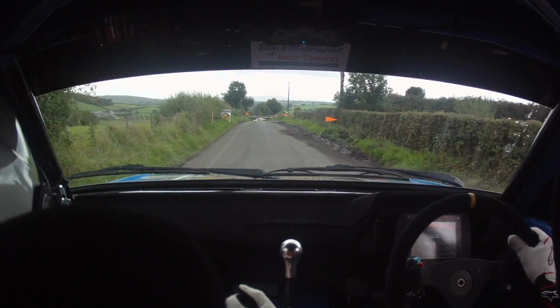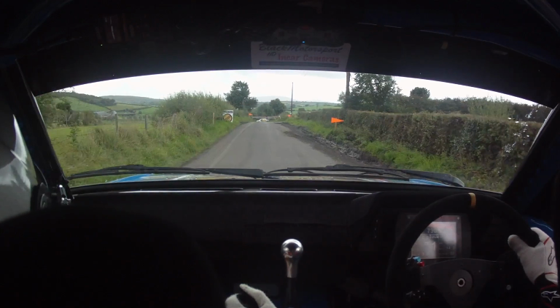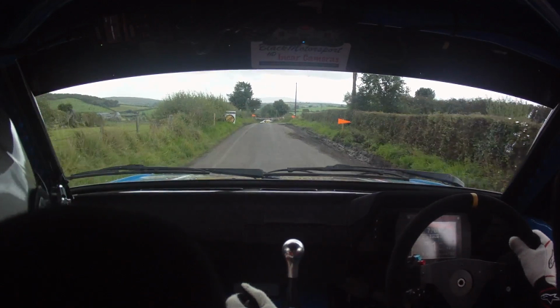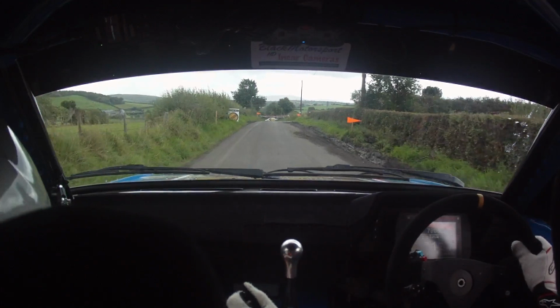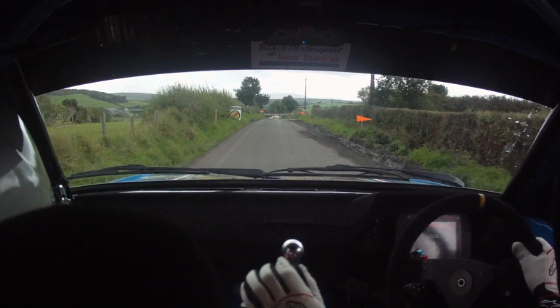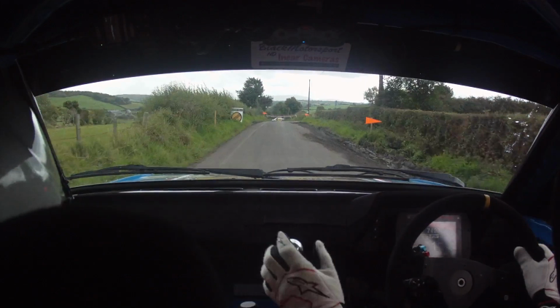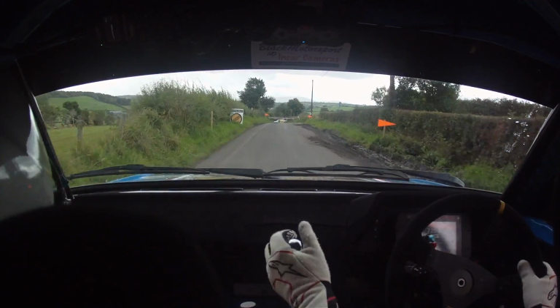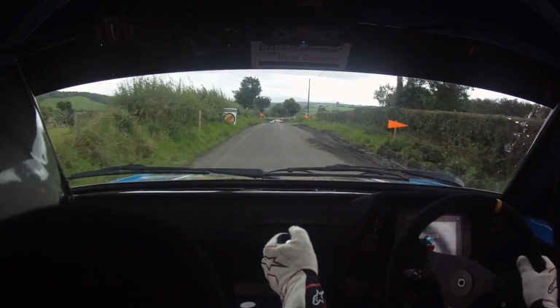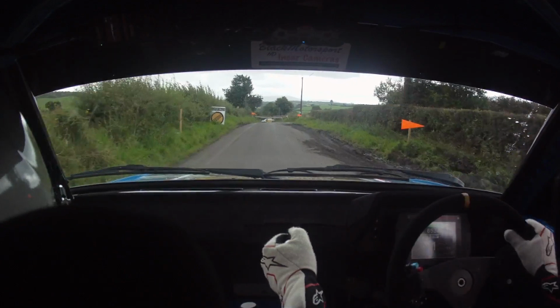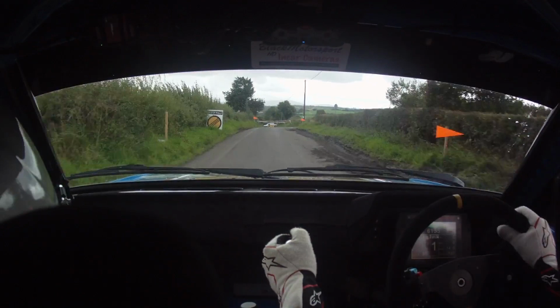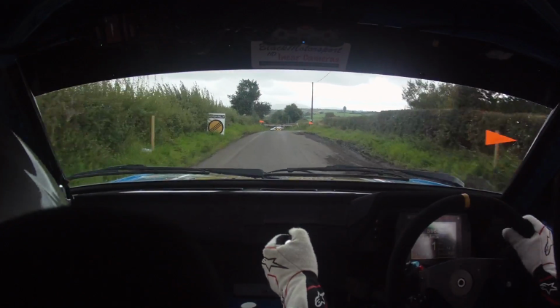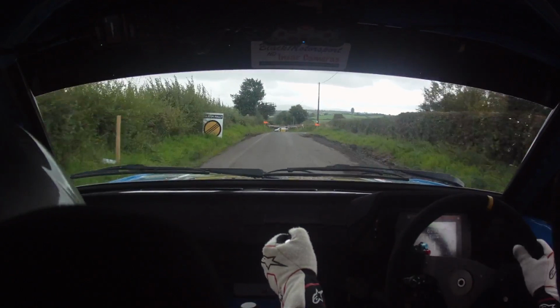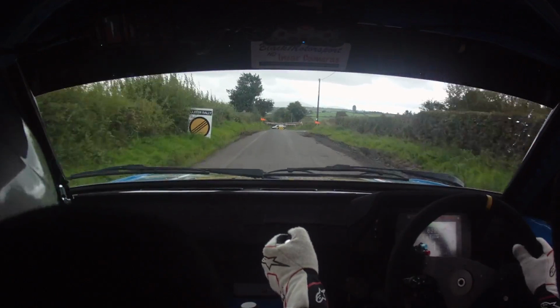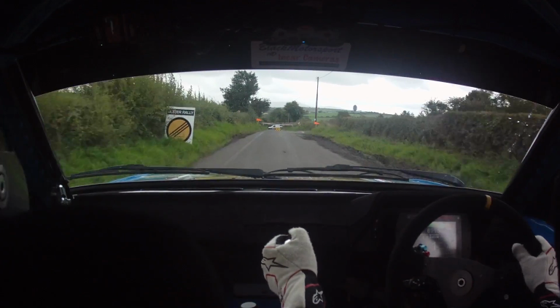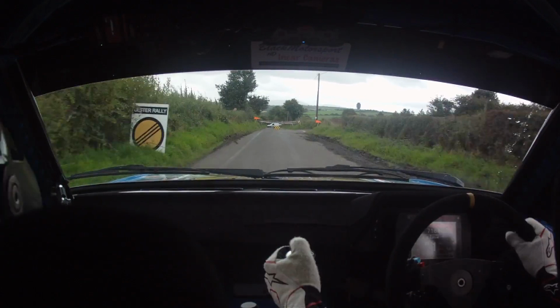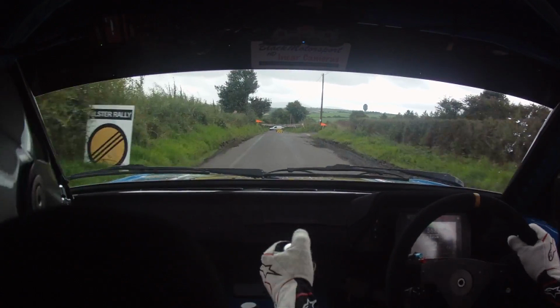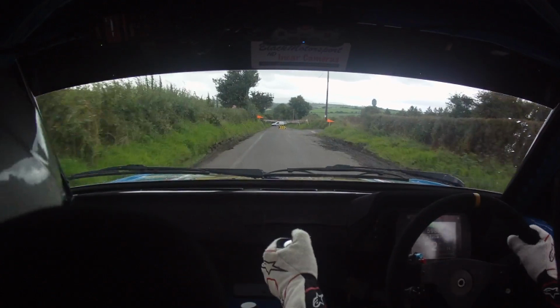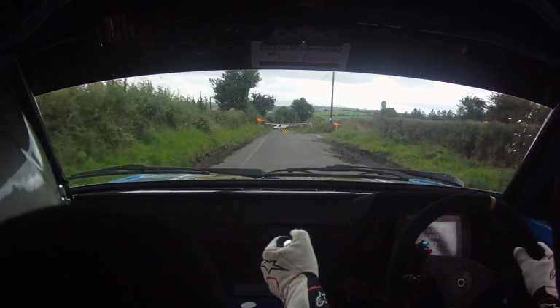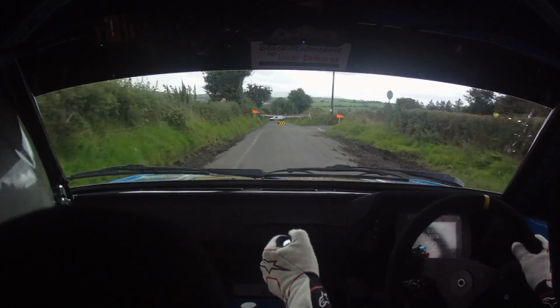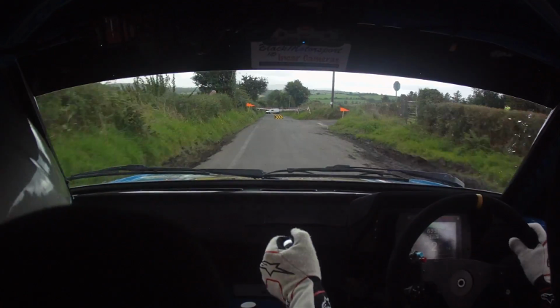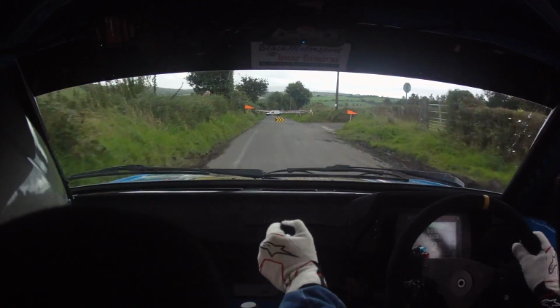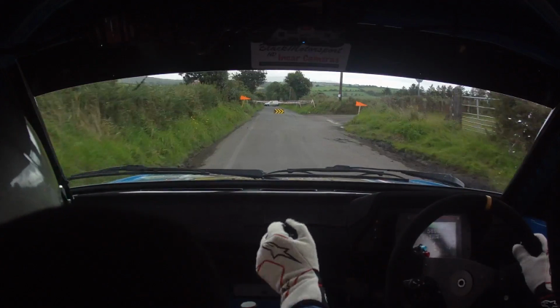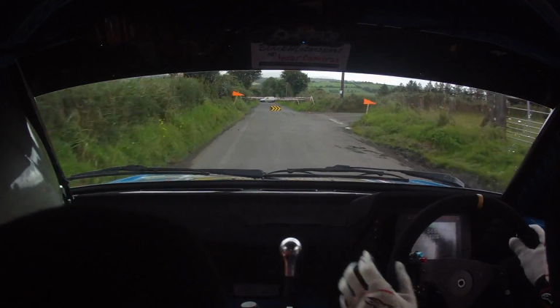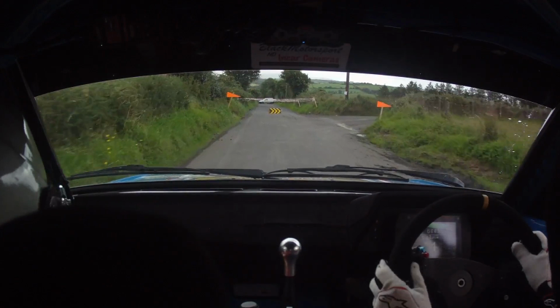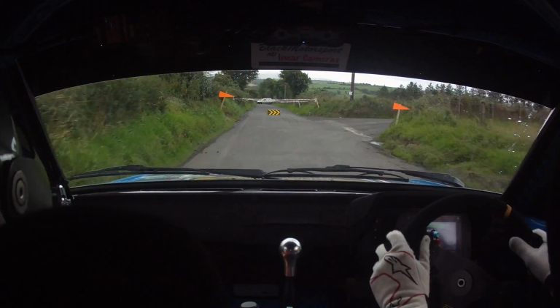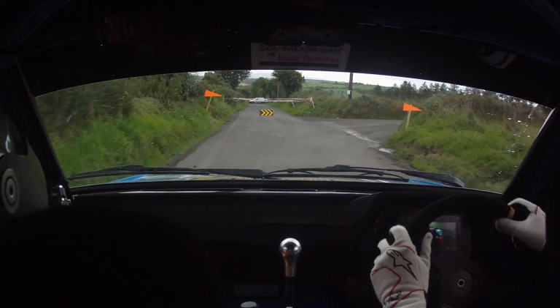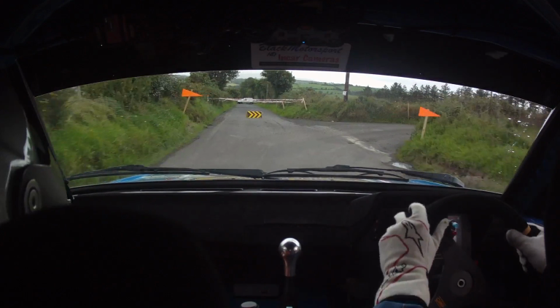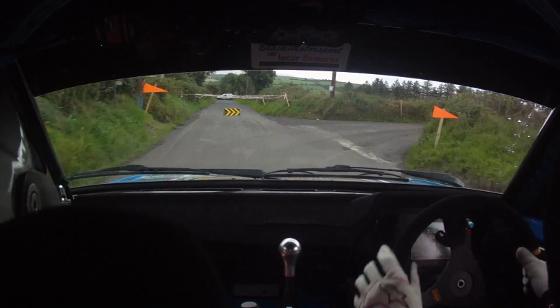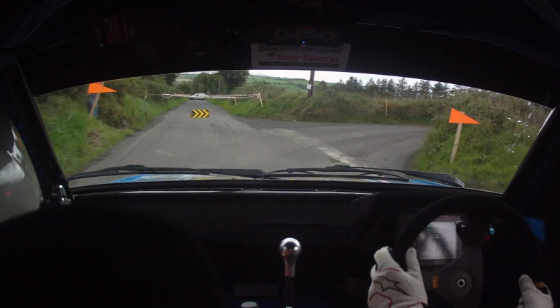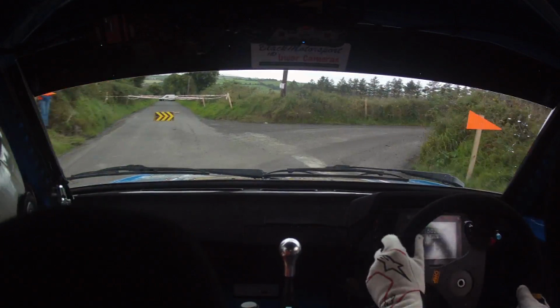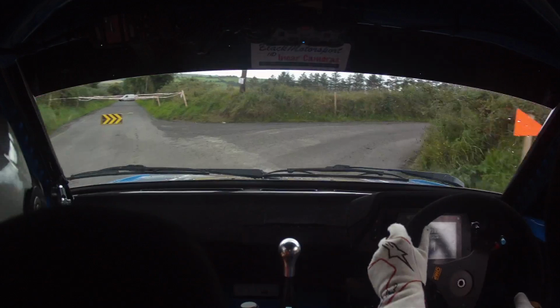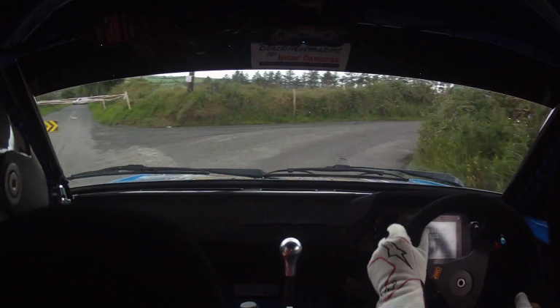40 on square right, 150 out of it, going right over crest.